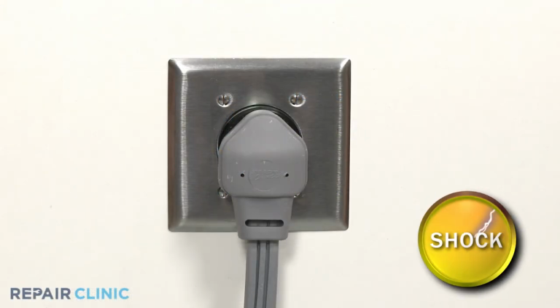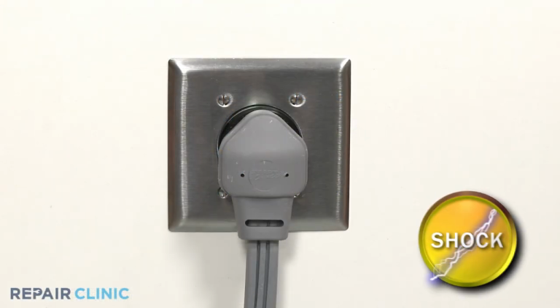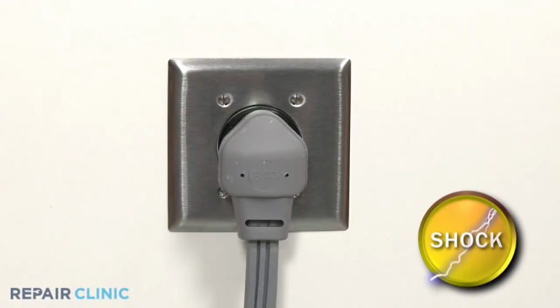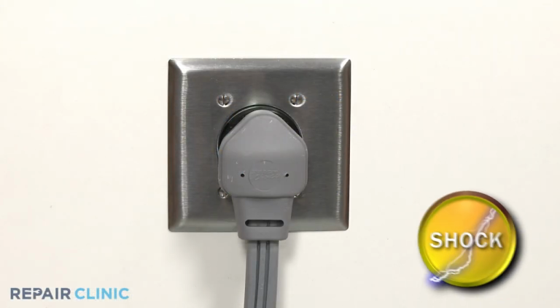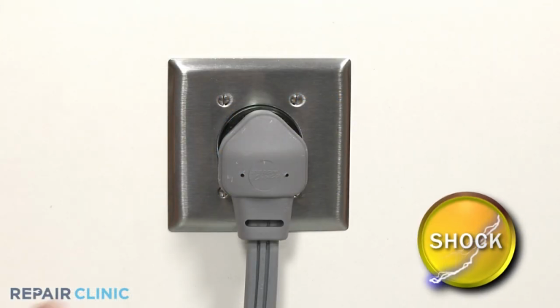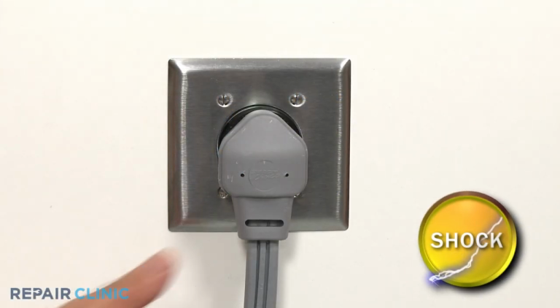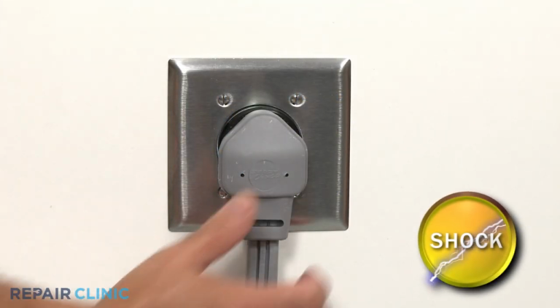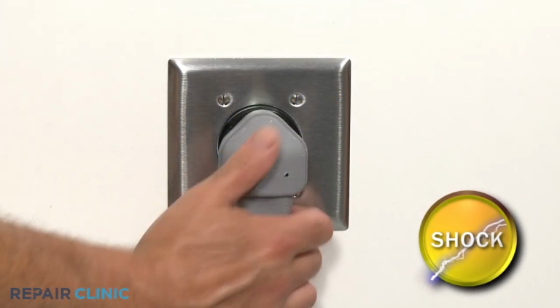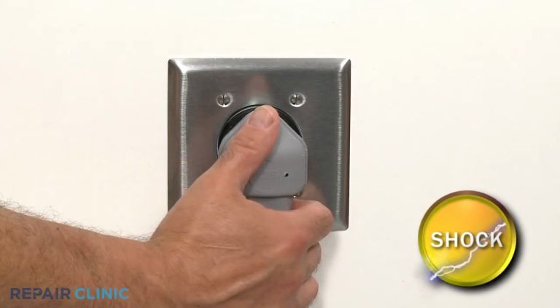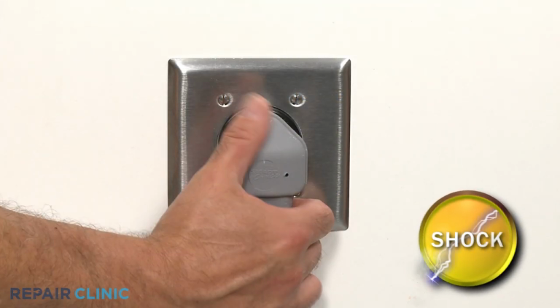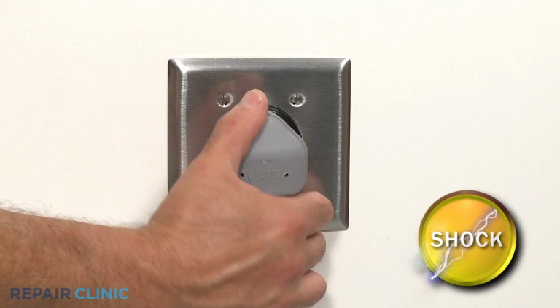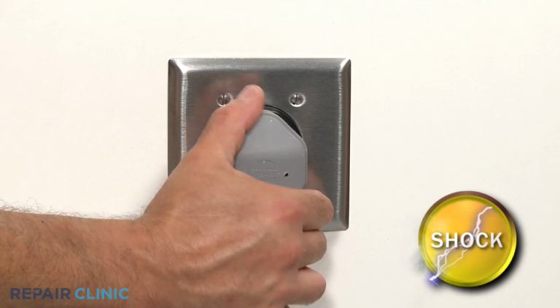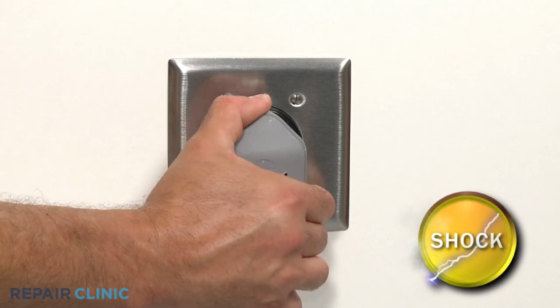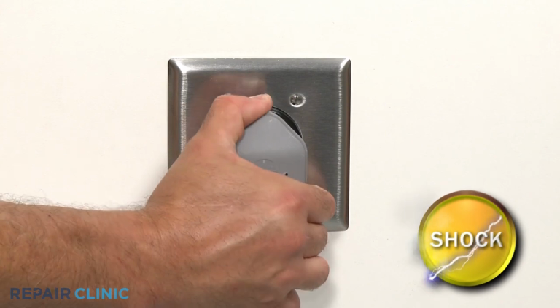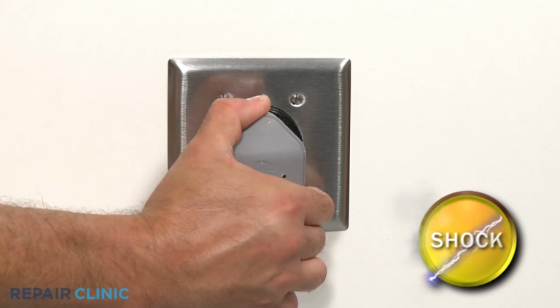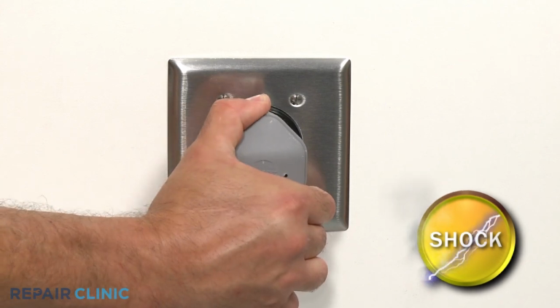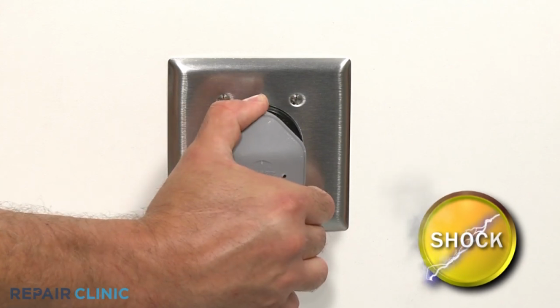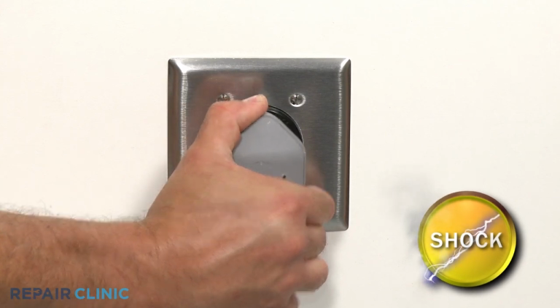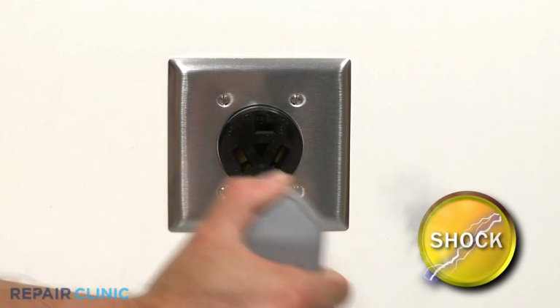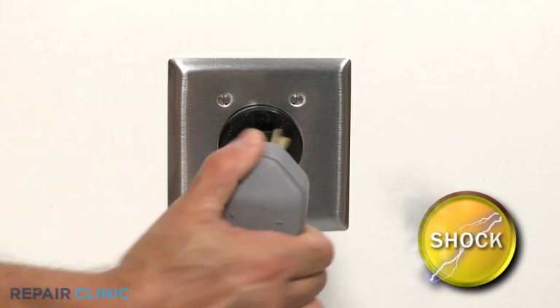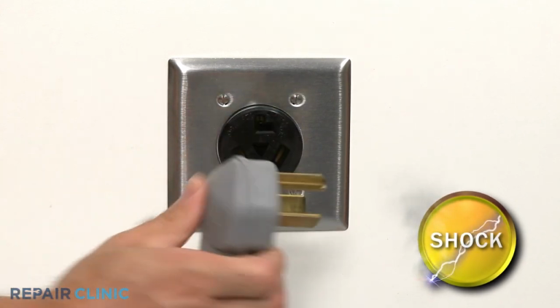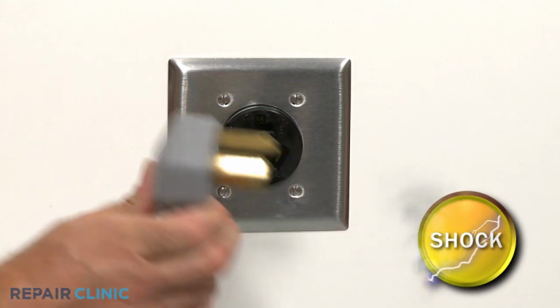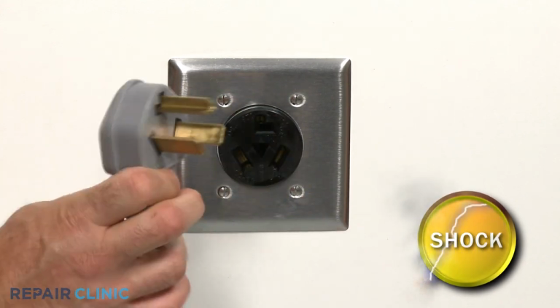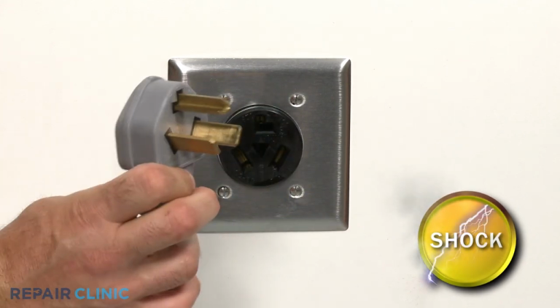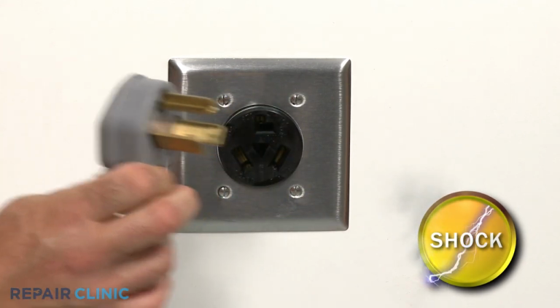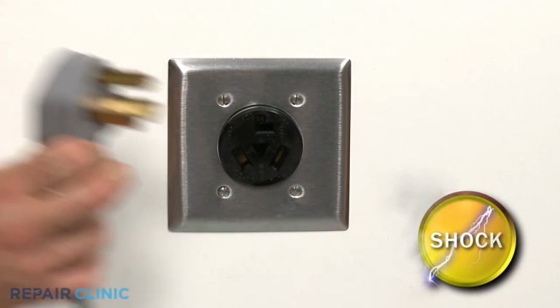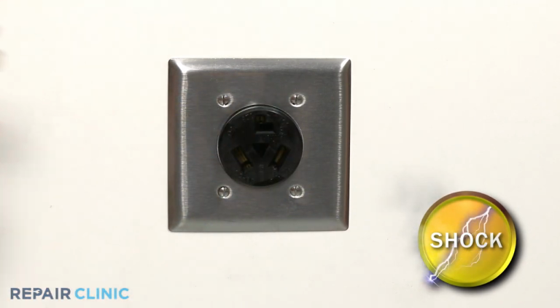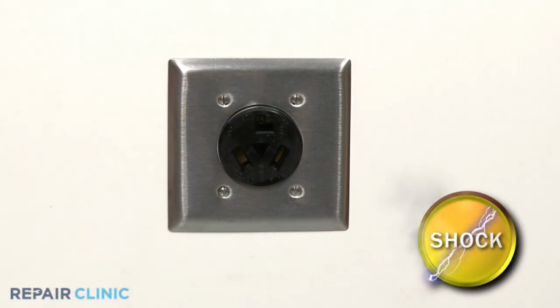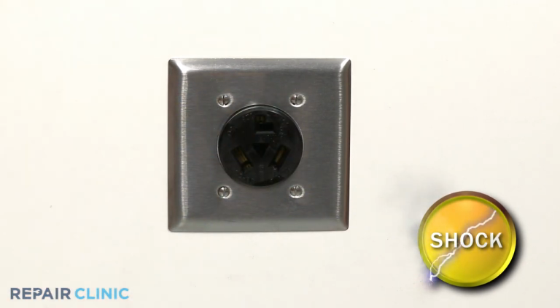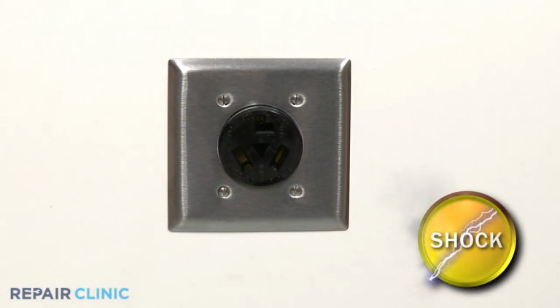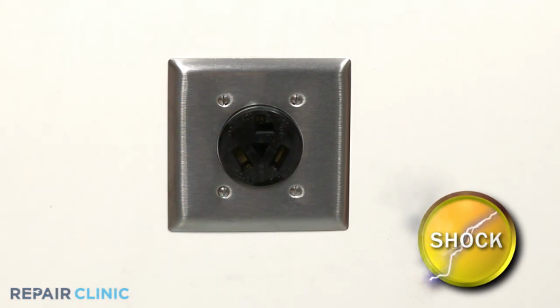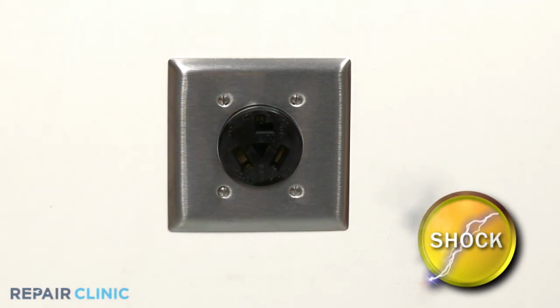Before you replace a drum glide, be sure to unplug the dryer's power cord.